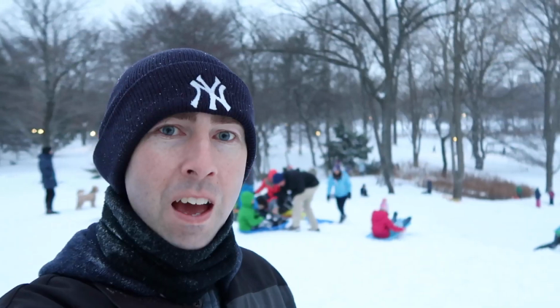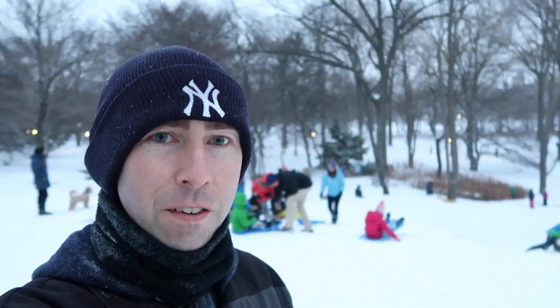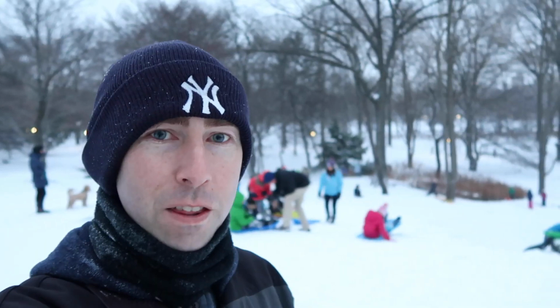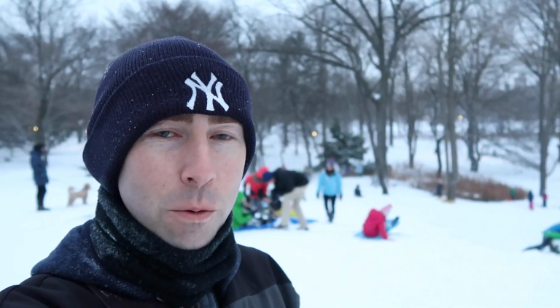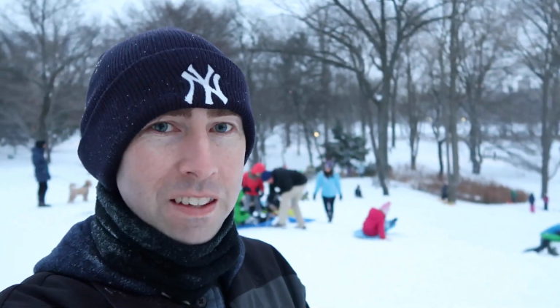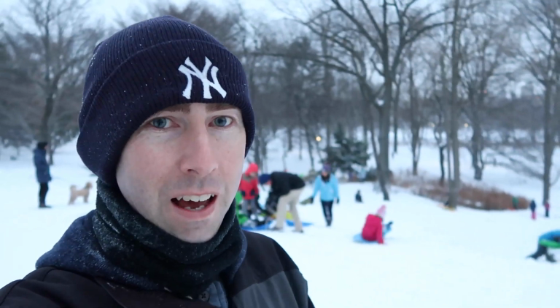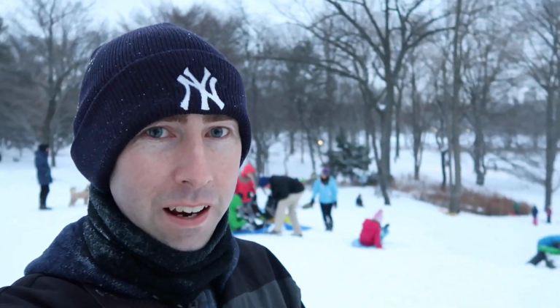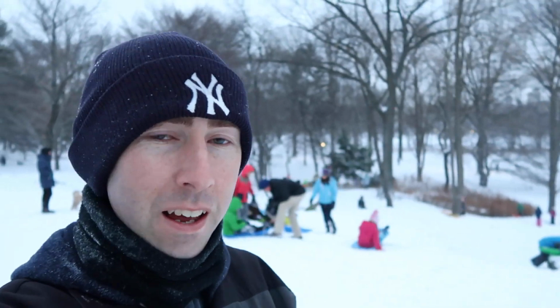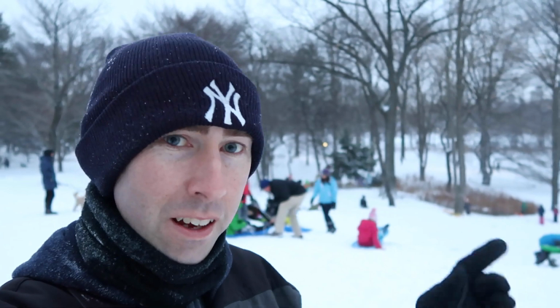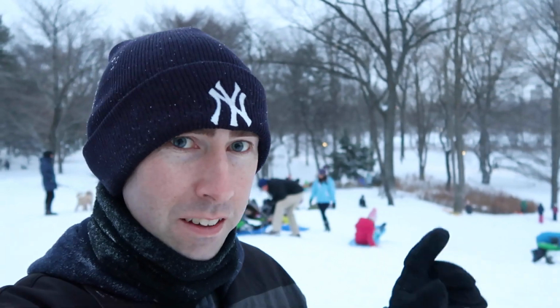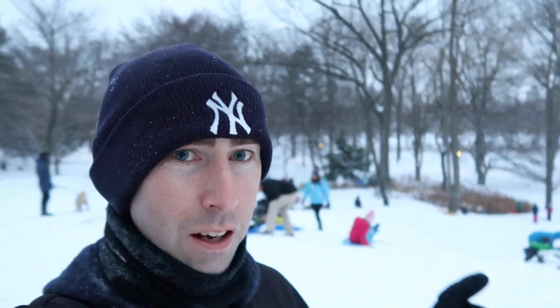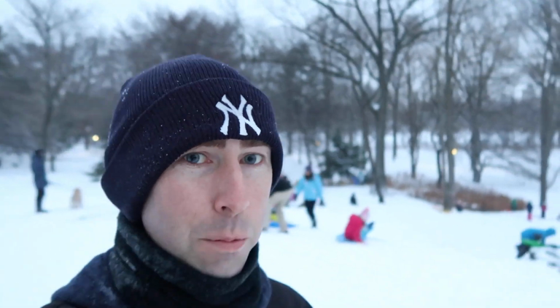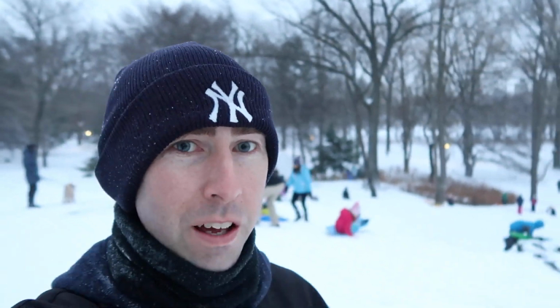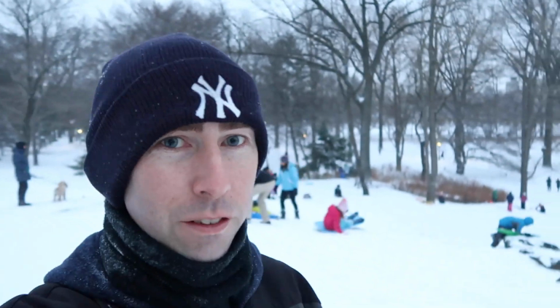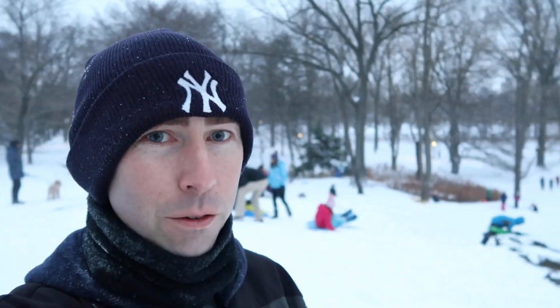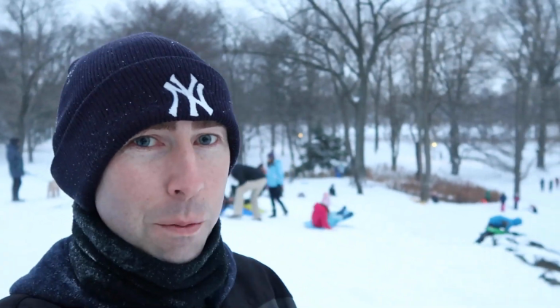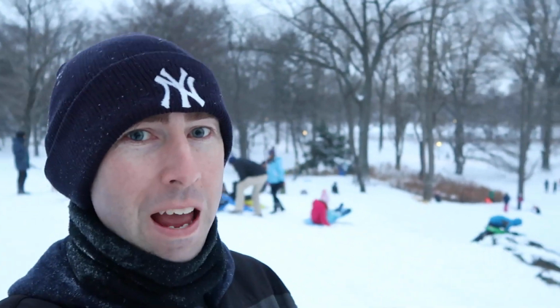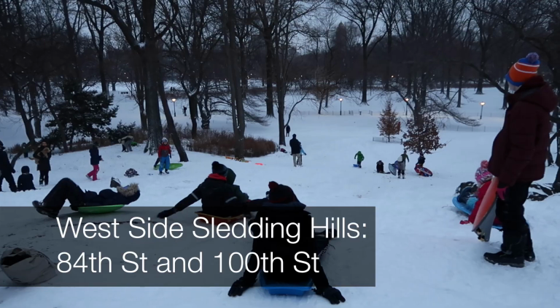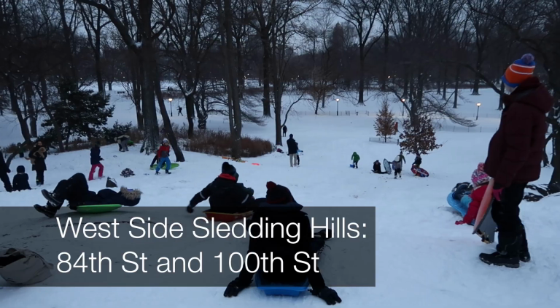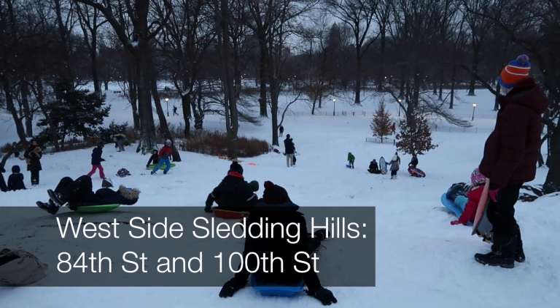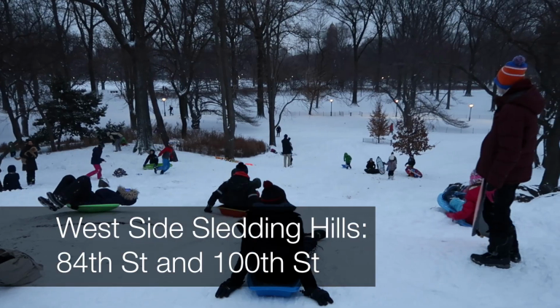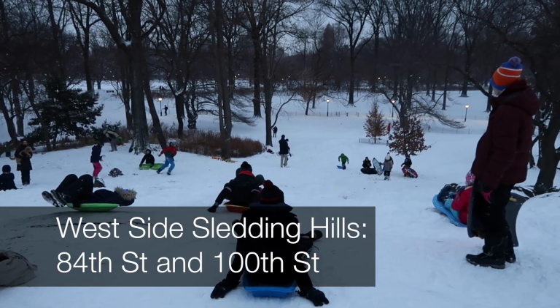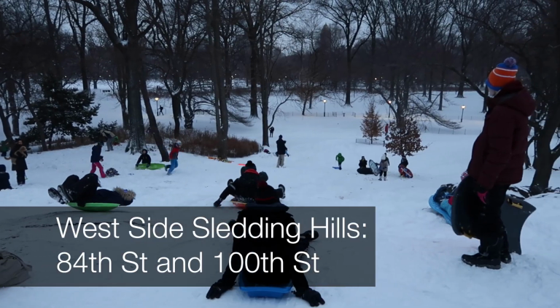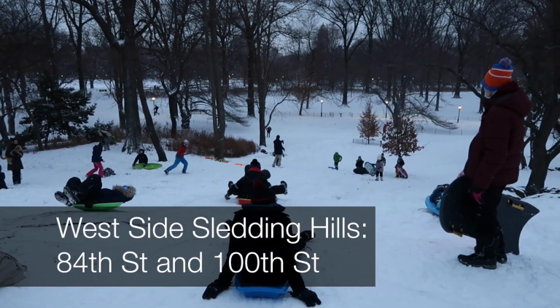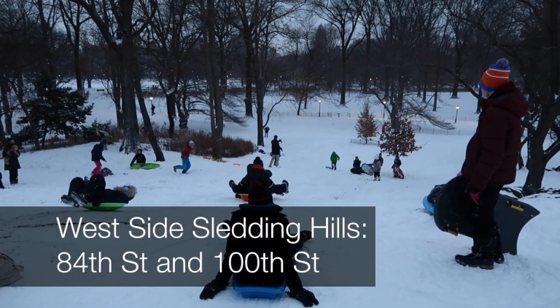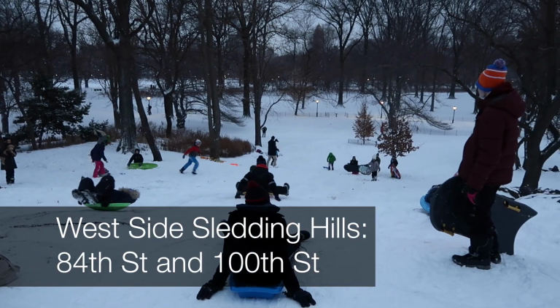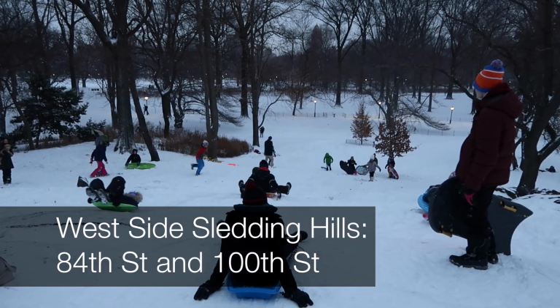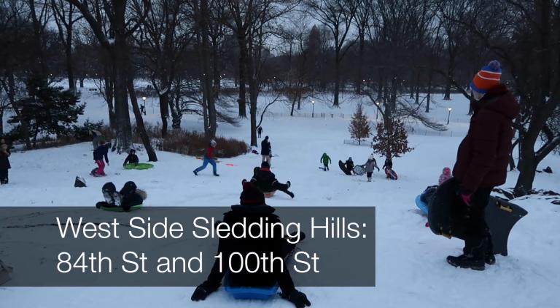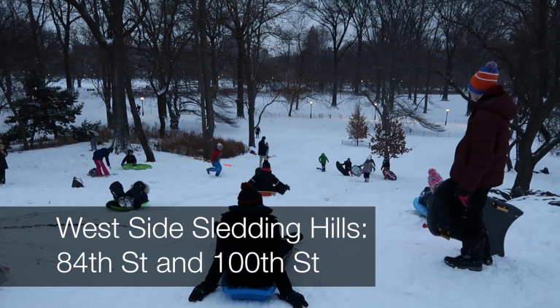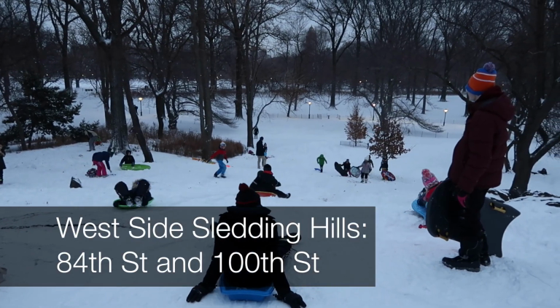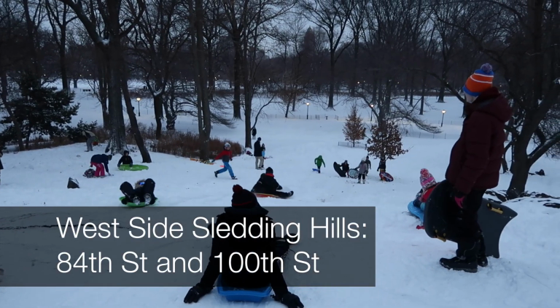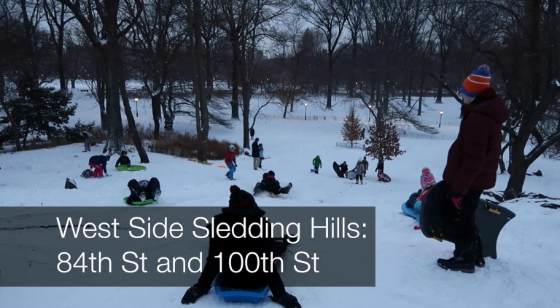If you're on the west side, there are a couple of hills over by 84th Street — that's your best bet over here.